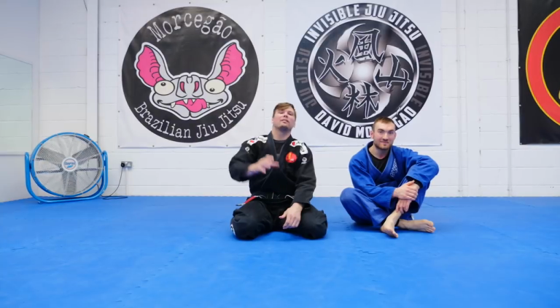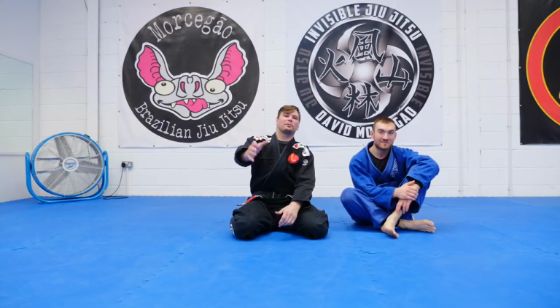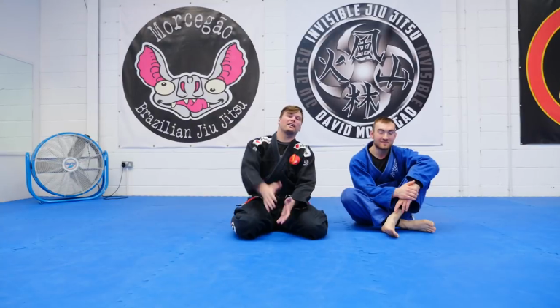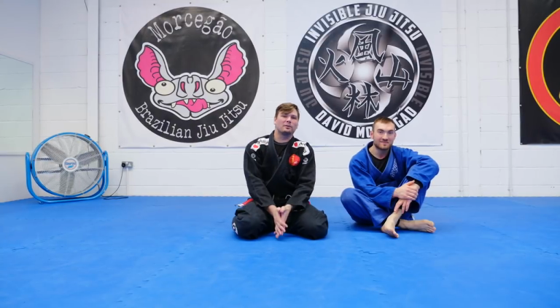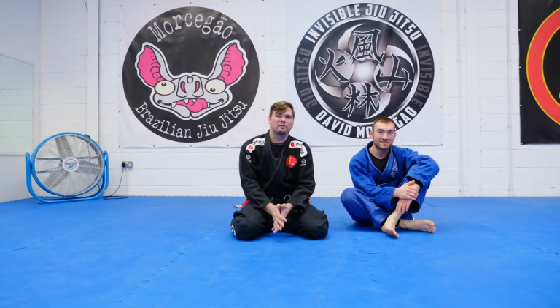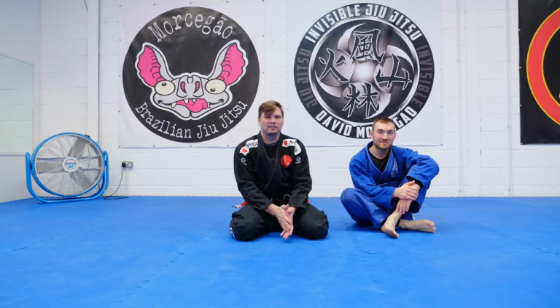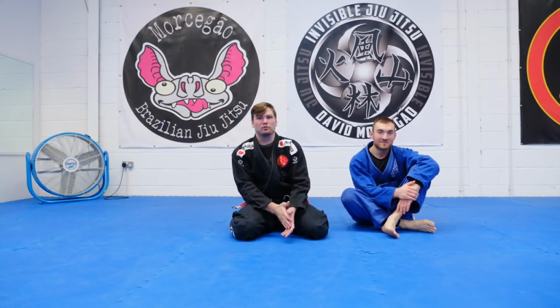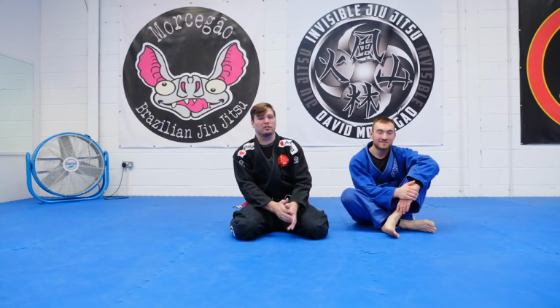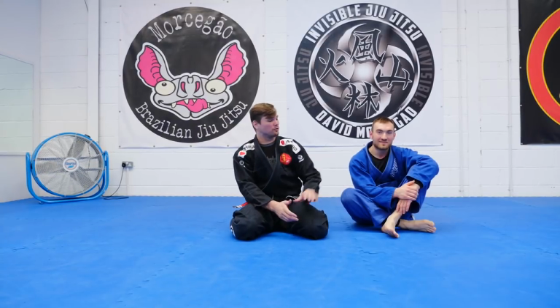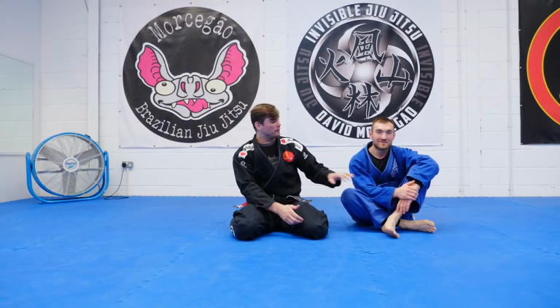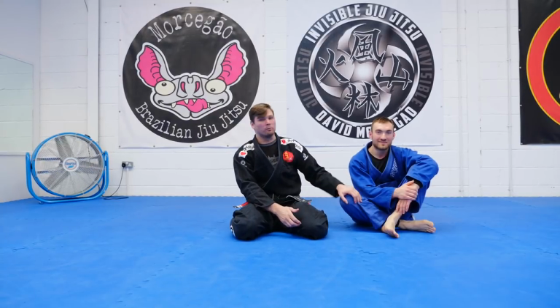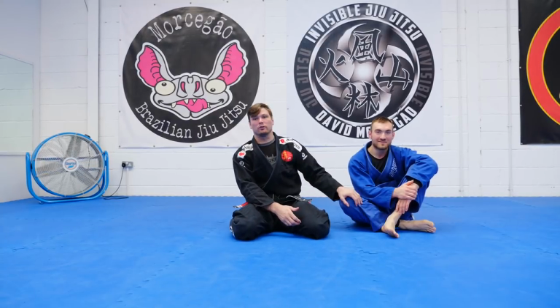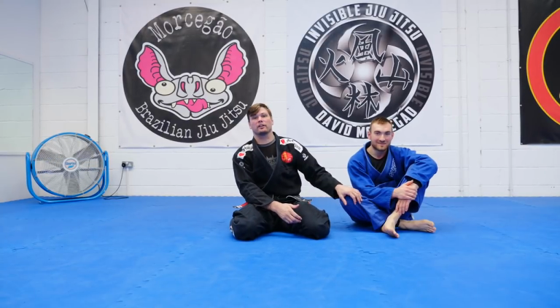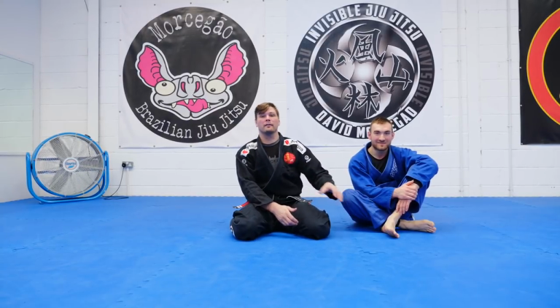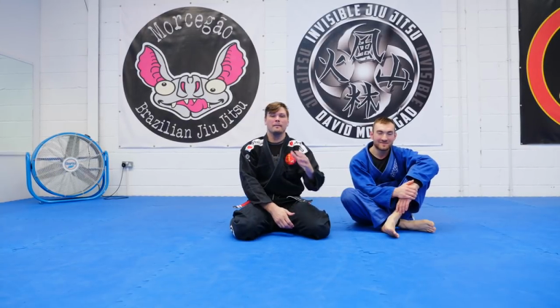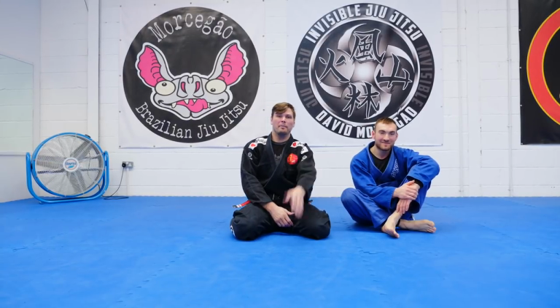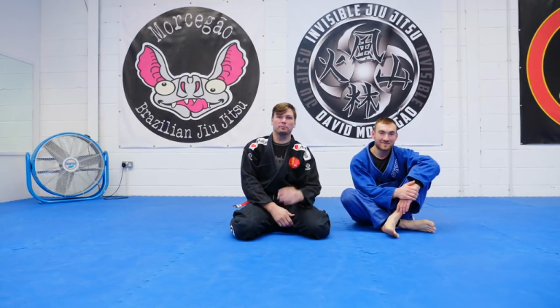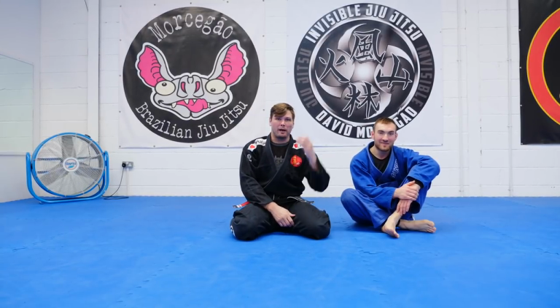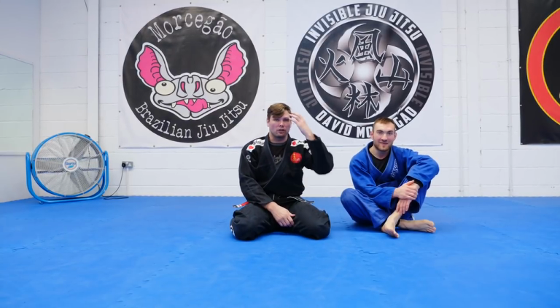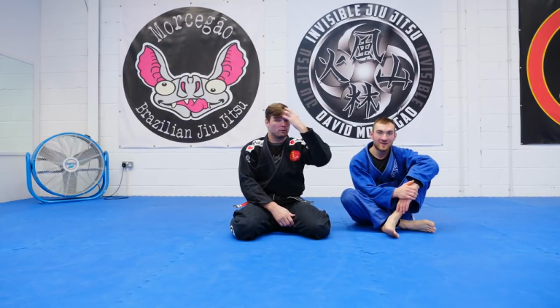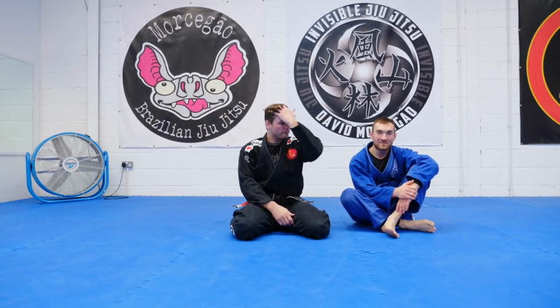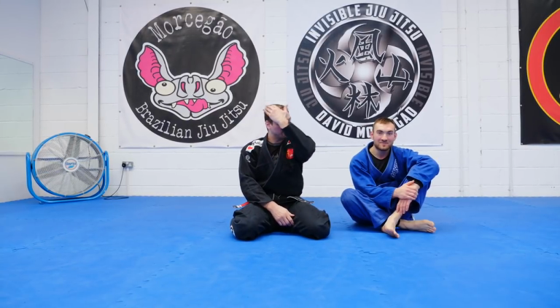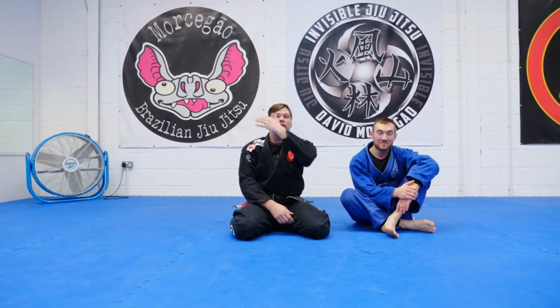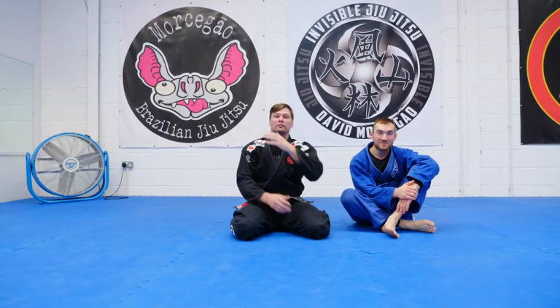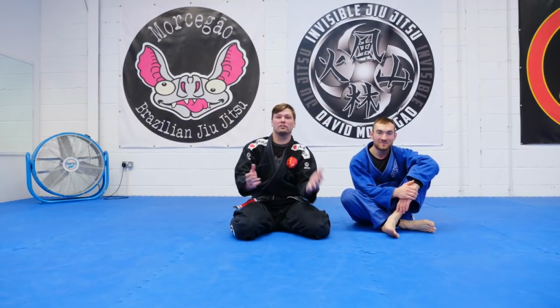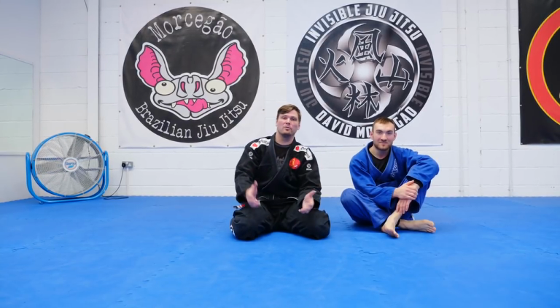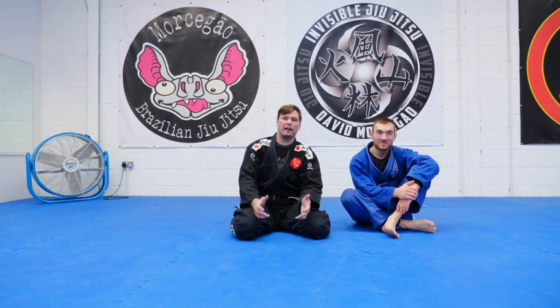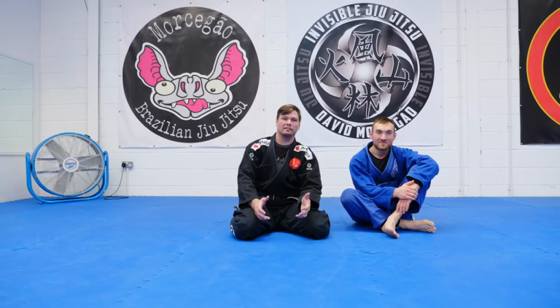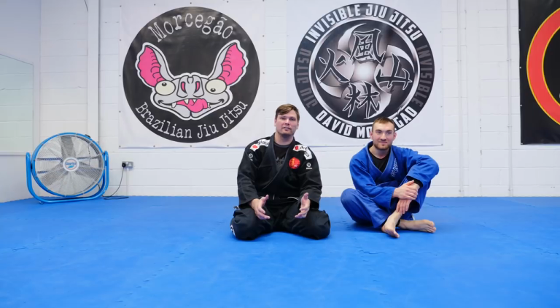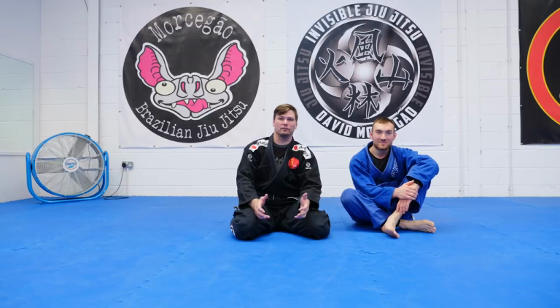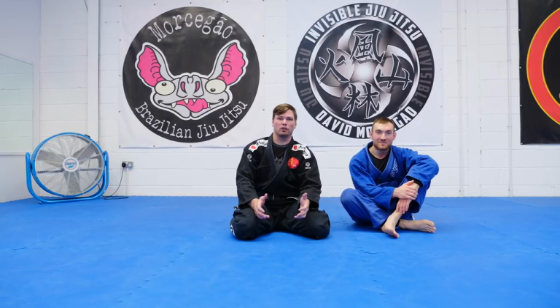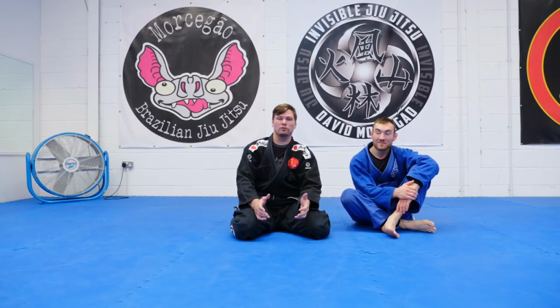Hello guys, welcome to Visible Jiu Jitsu. We've got Rupert Shigan. Baseball back choke, continuing our series of chokes.